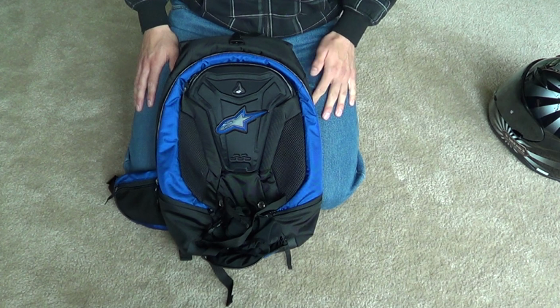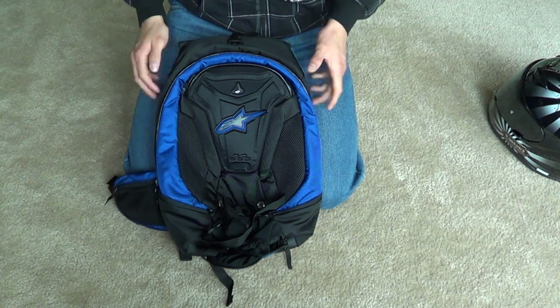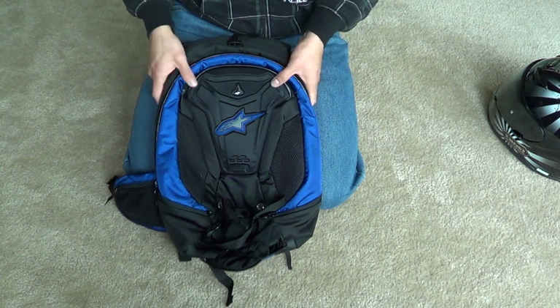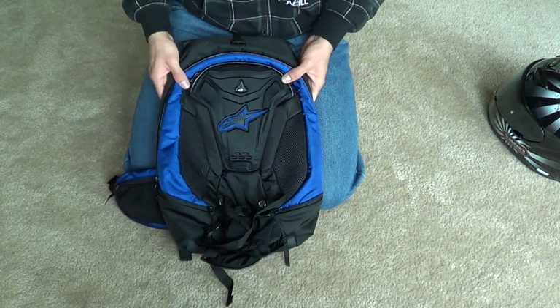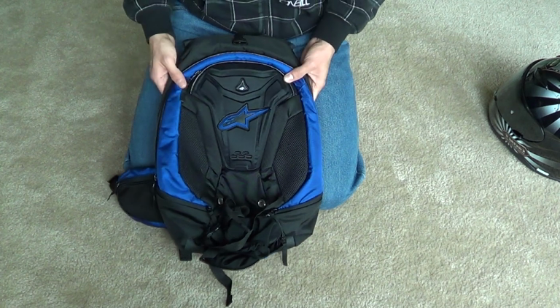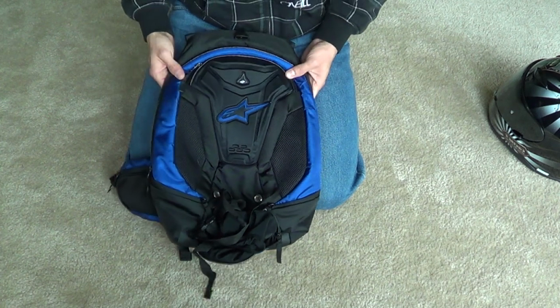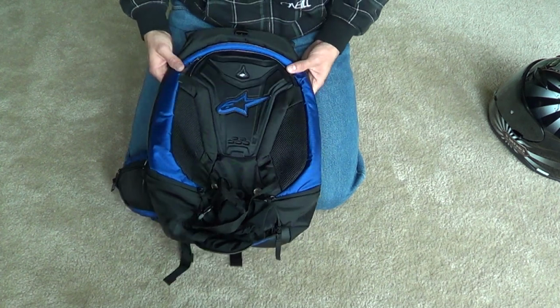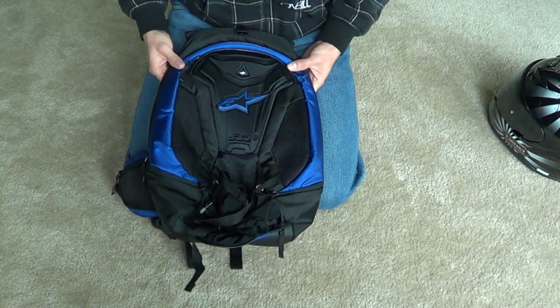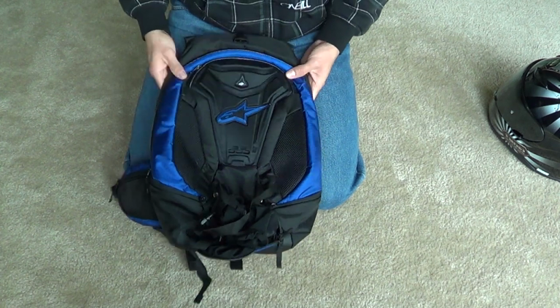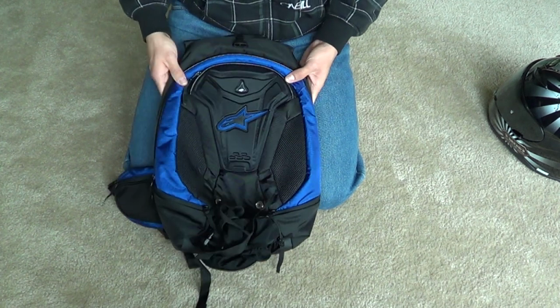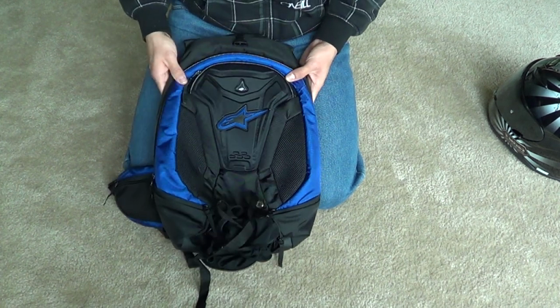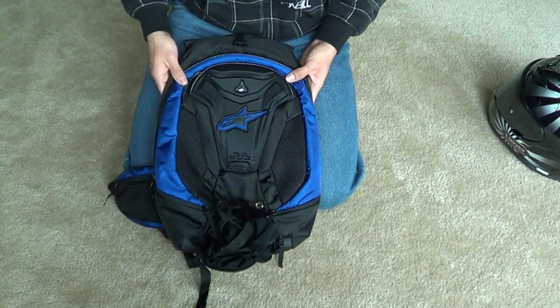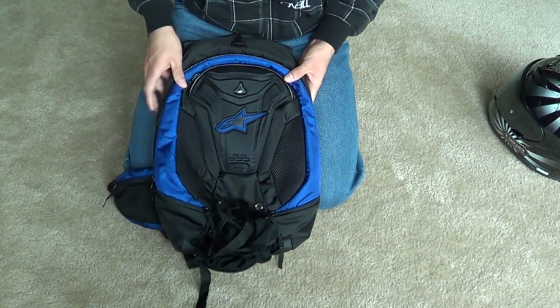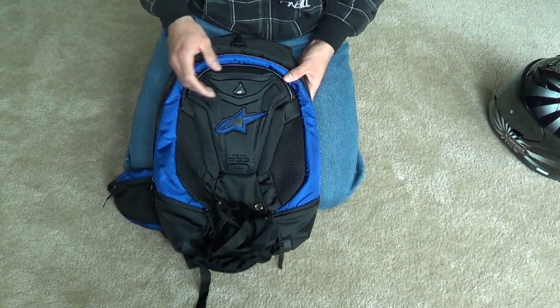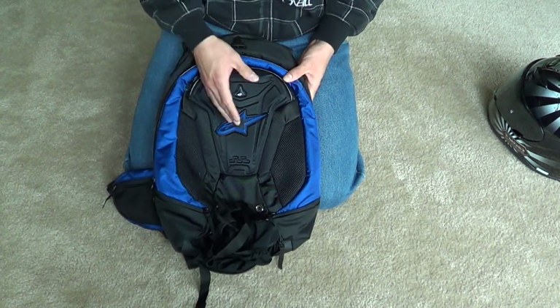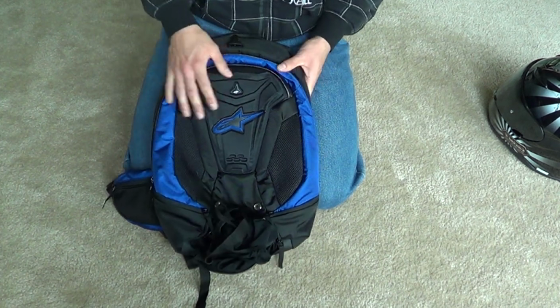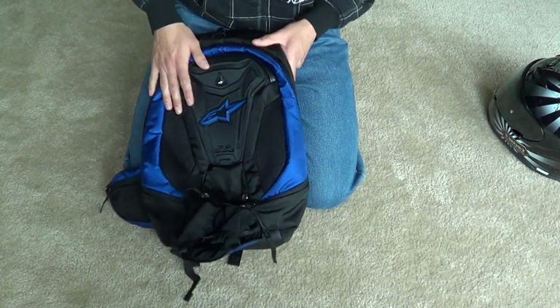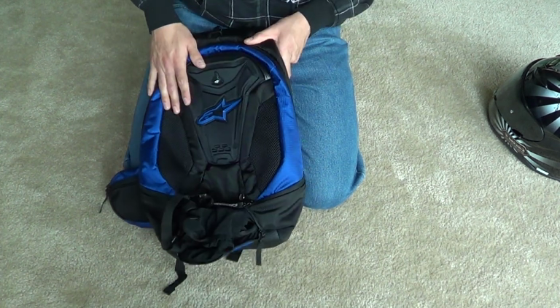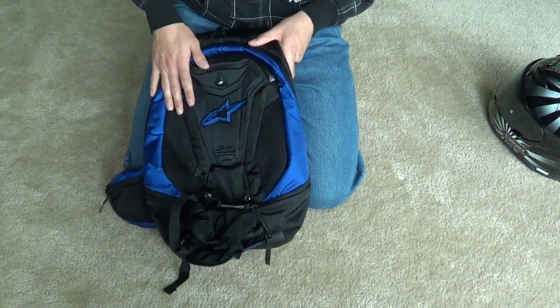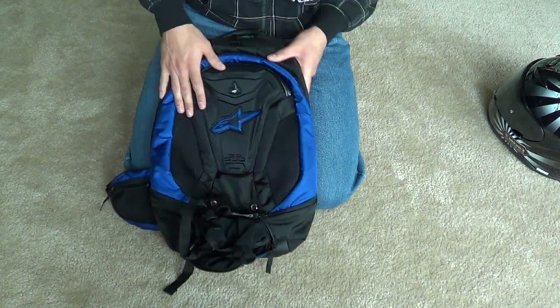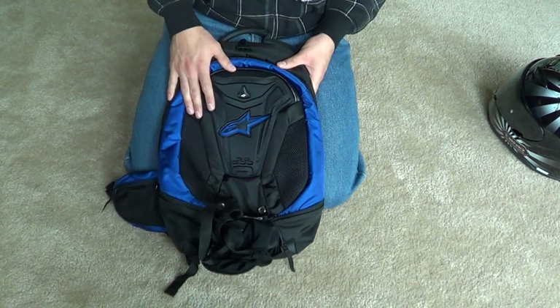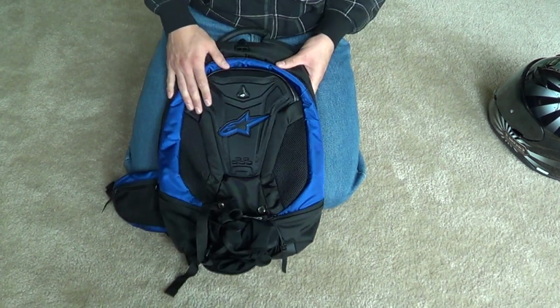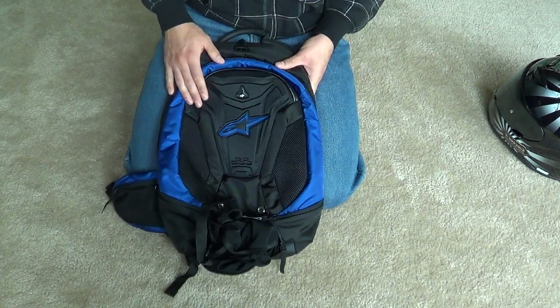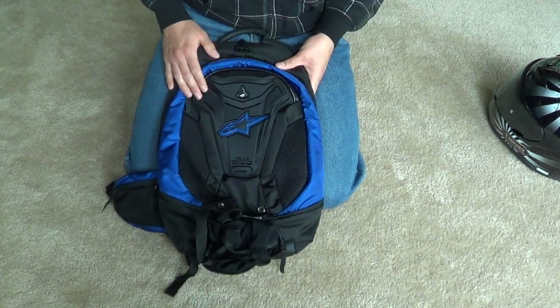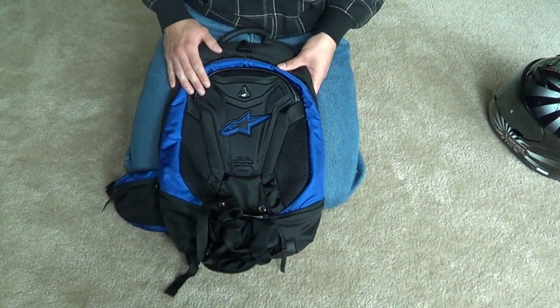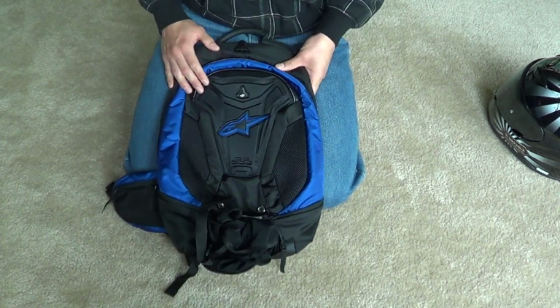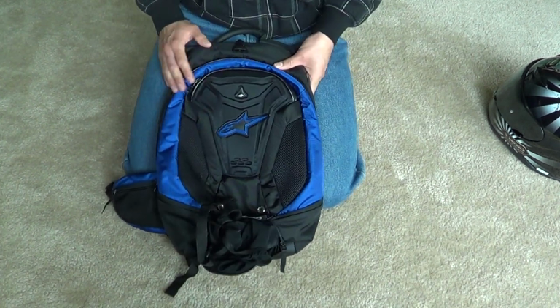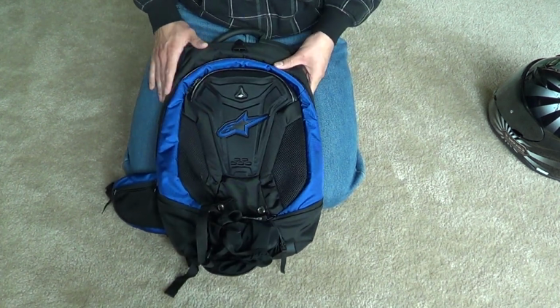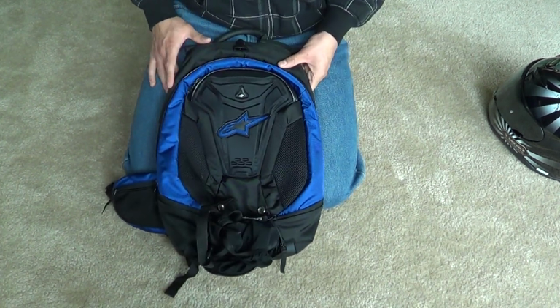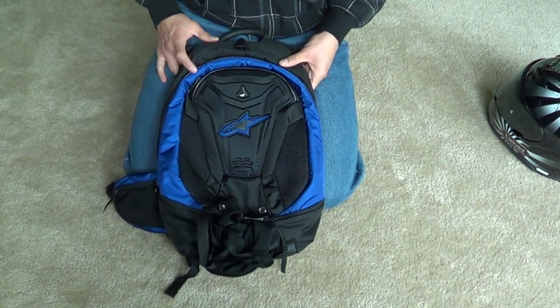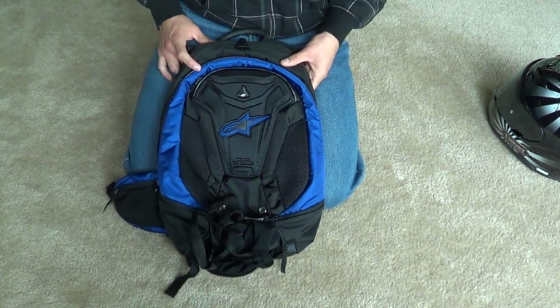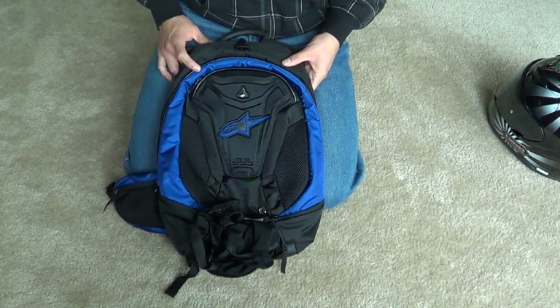And yeah, that about sums it up — $140, the Alpine Stars Charger backpack. Thank you guys for watching.